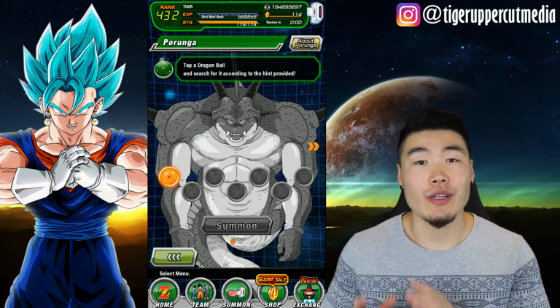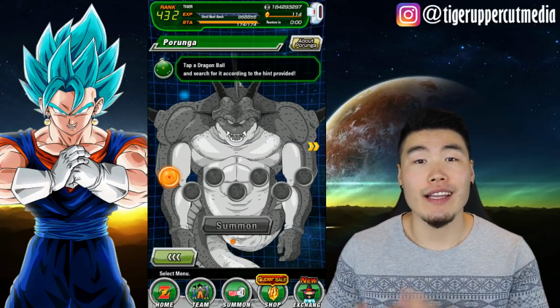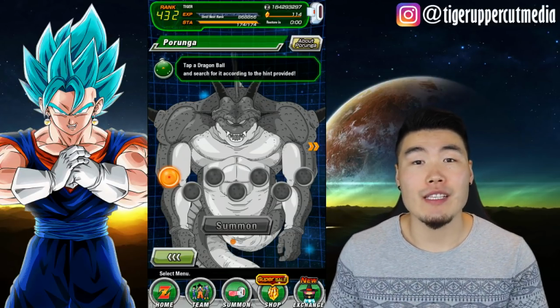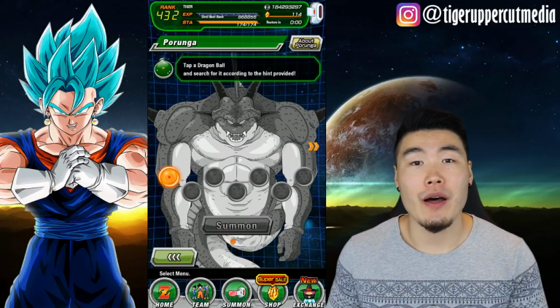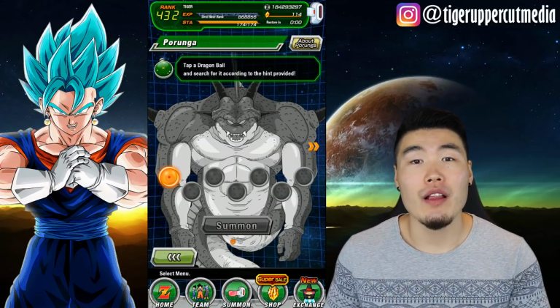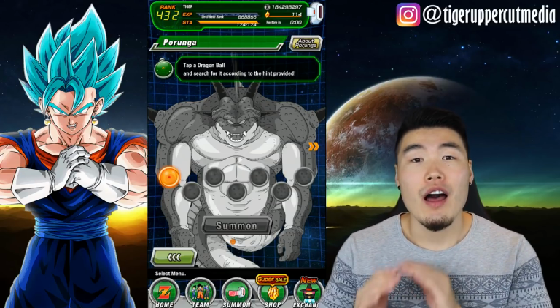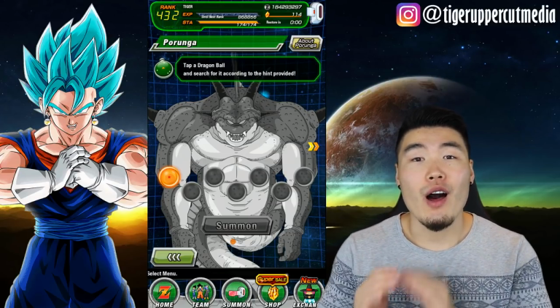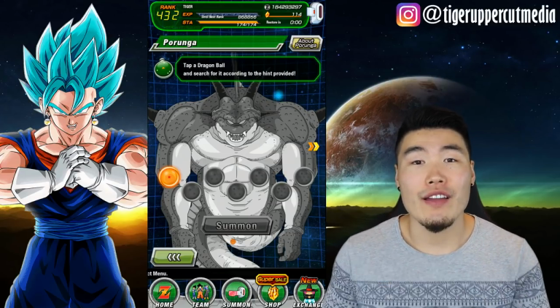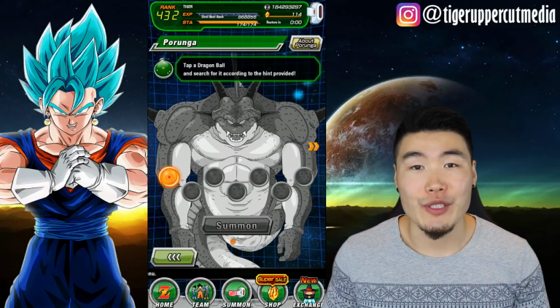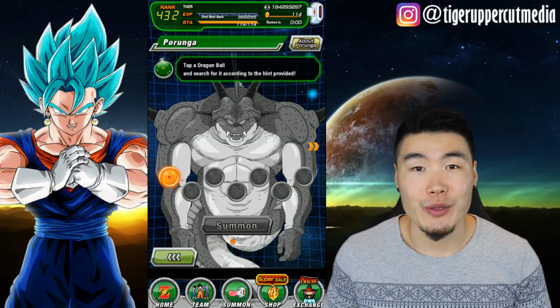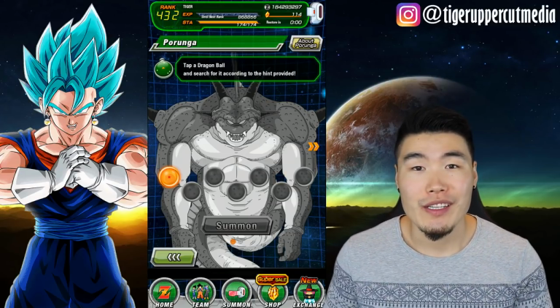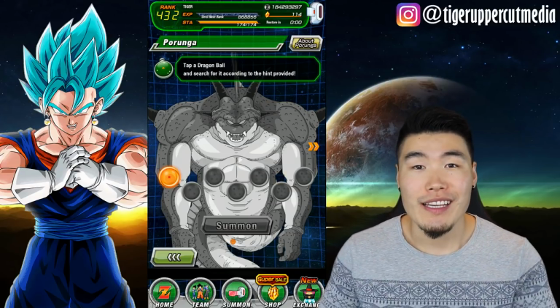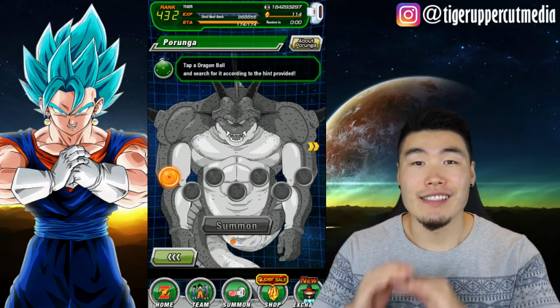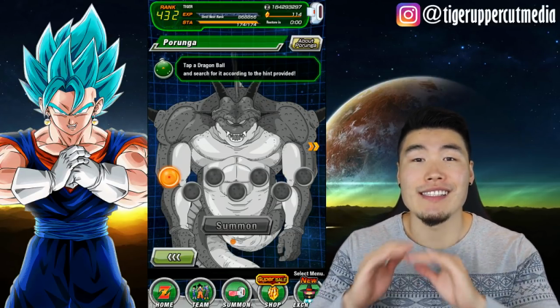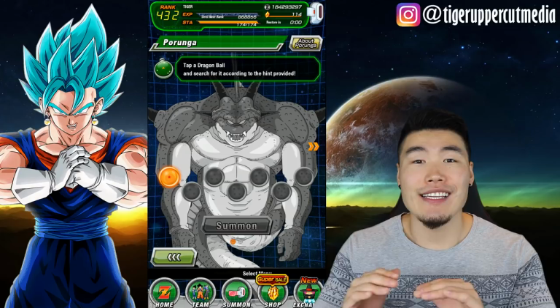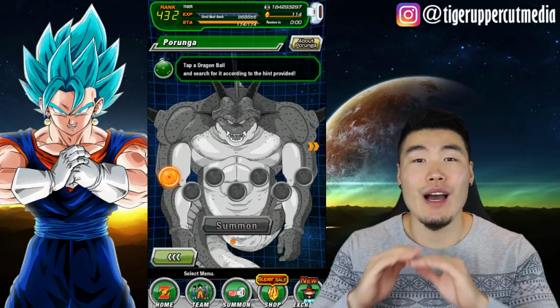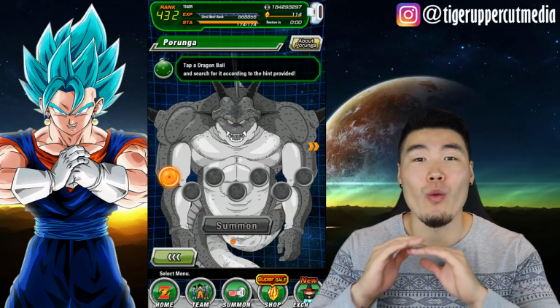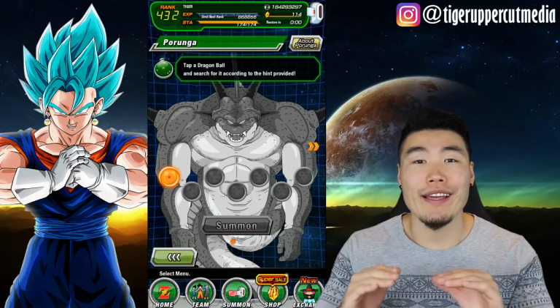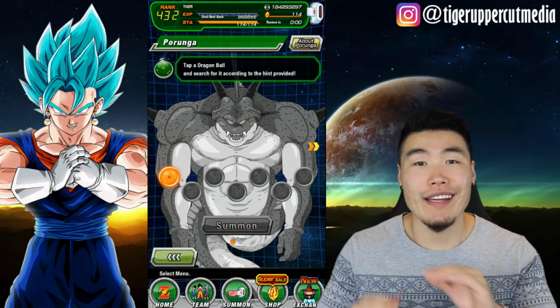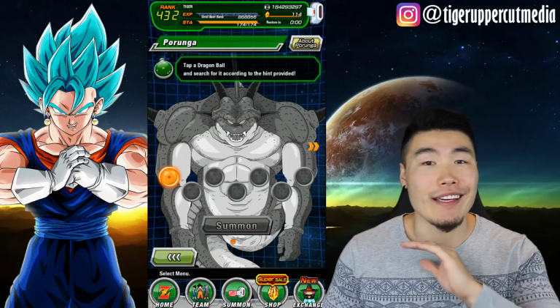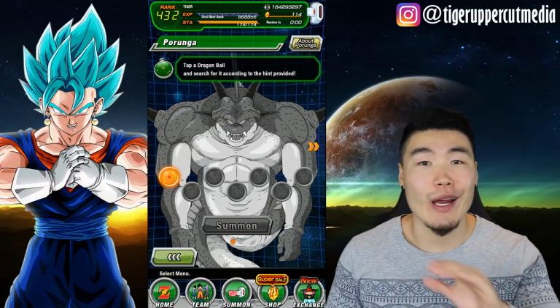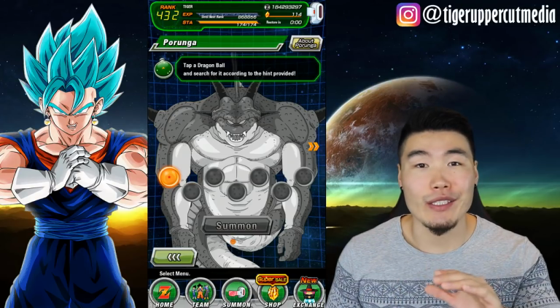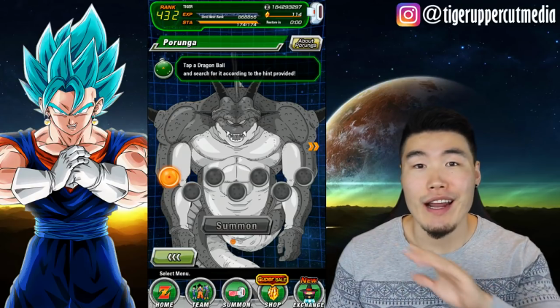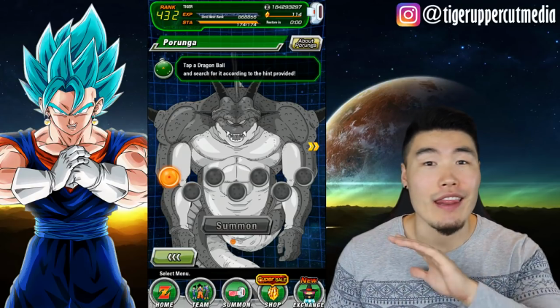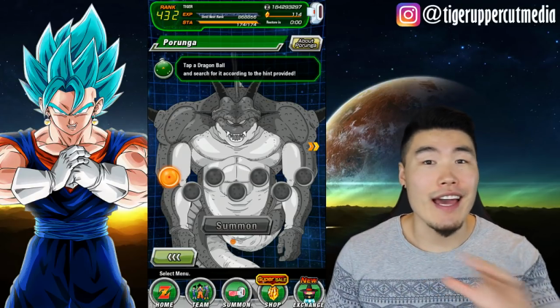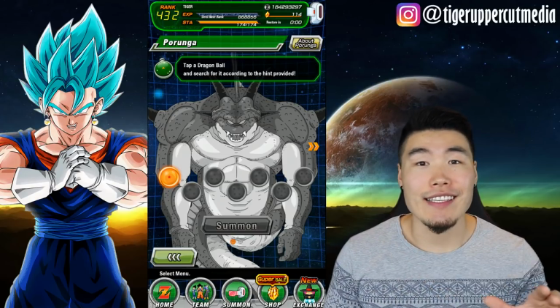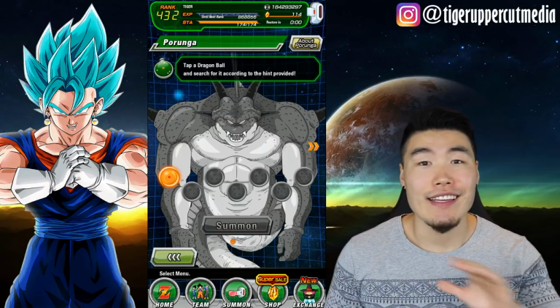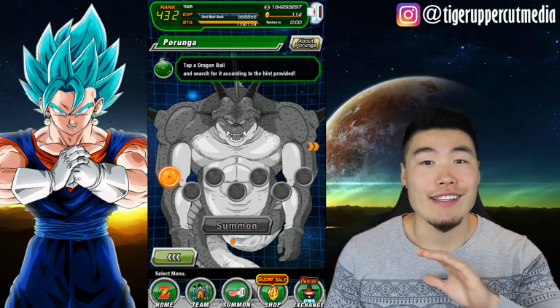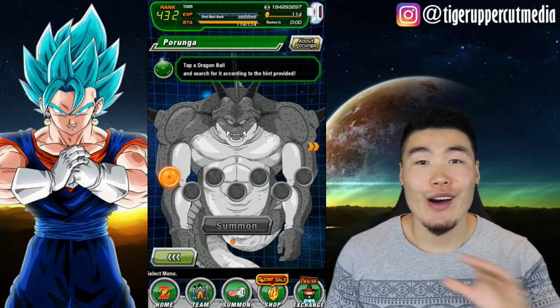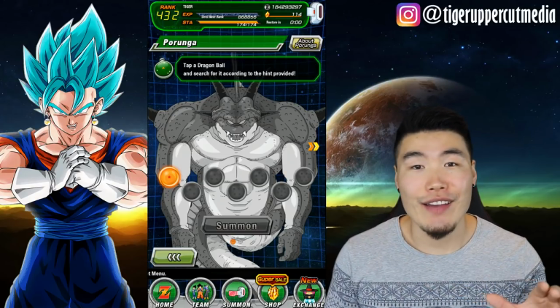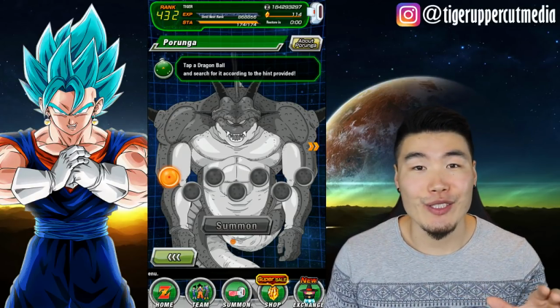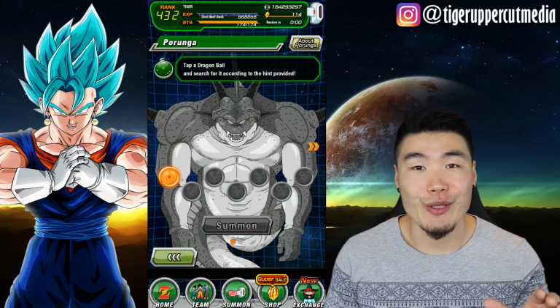So to collect this ball, all you have to do is z-awaken a character. That's it, that's all you have to do.